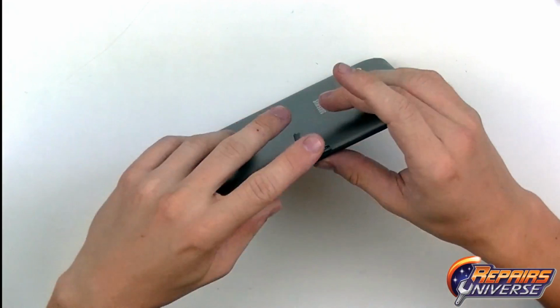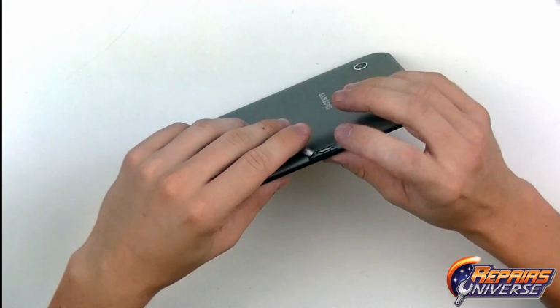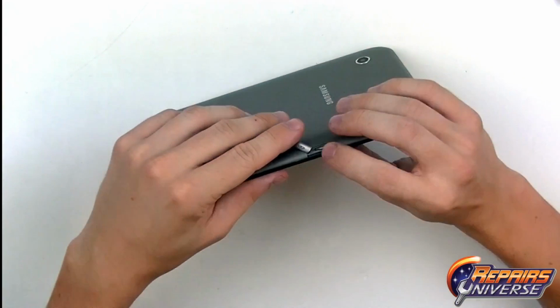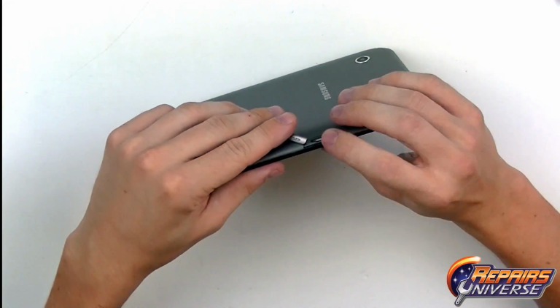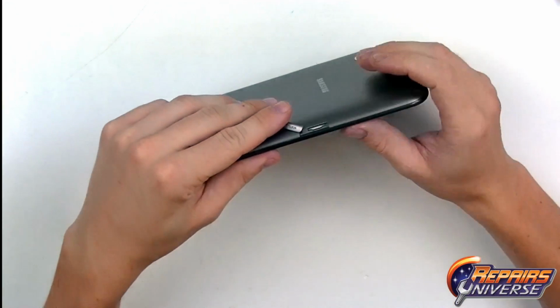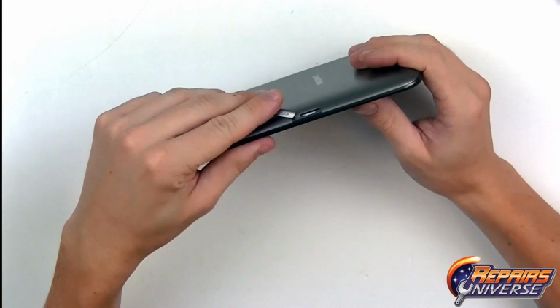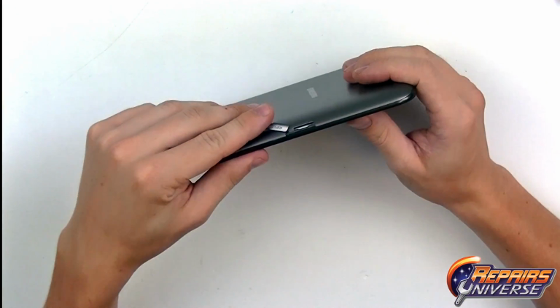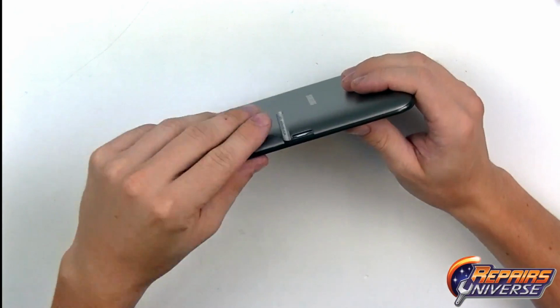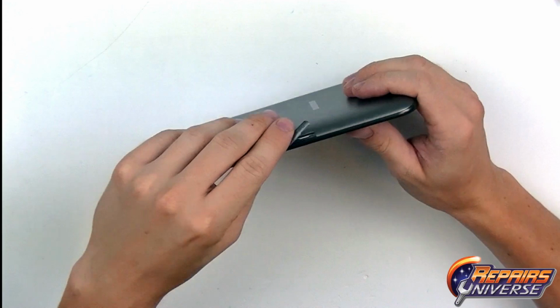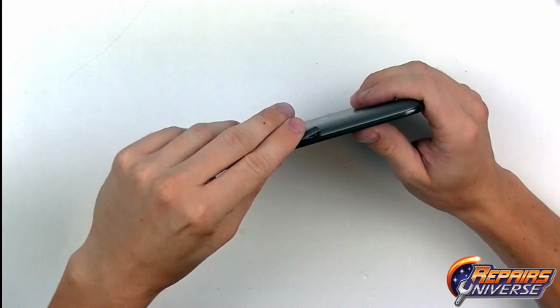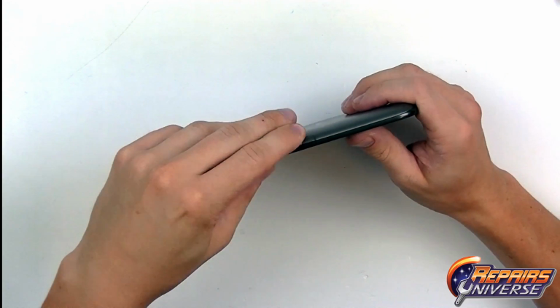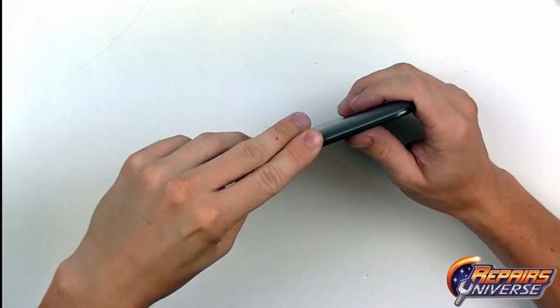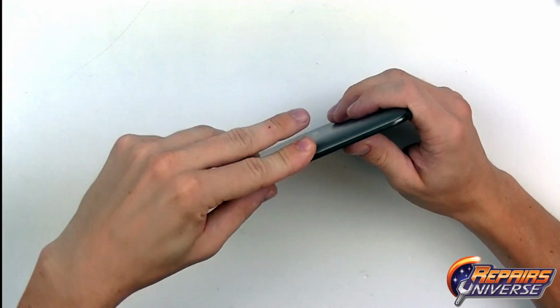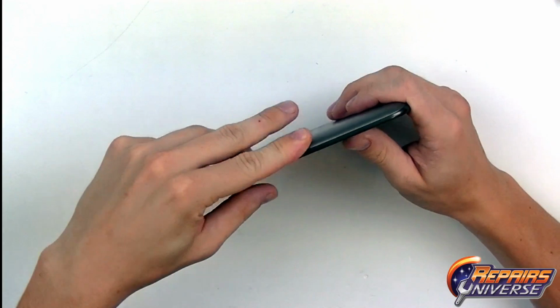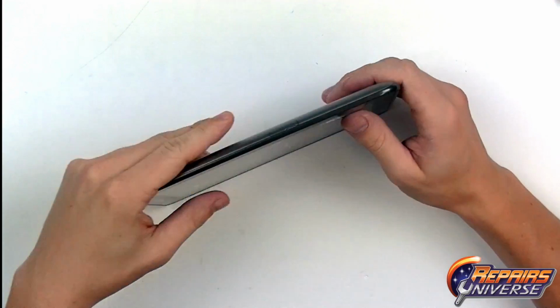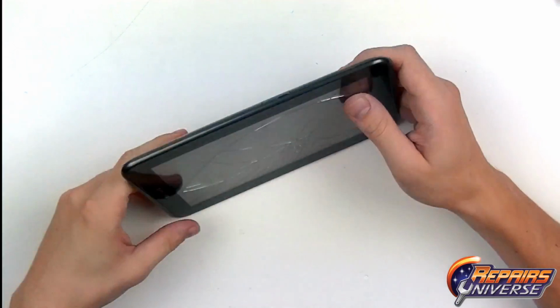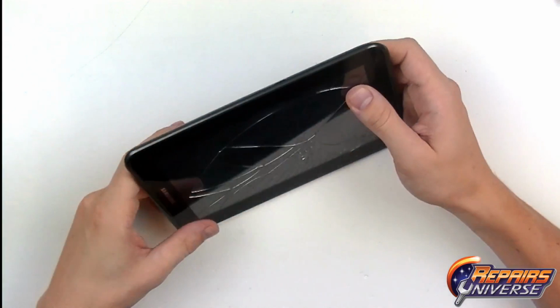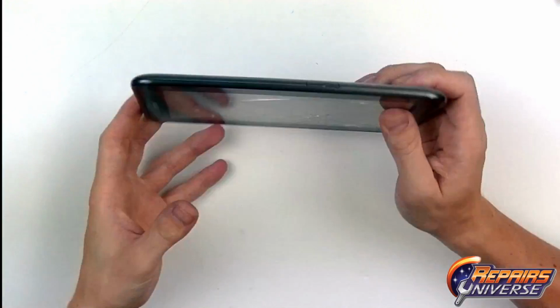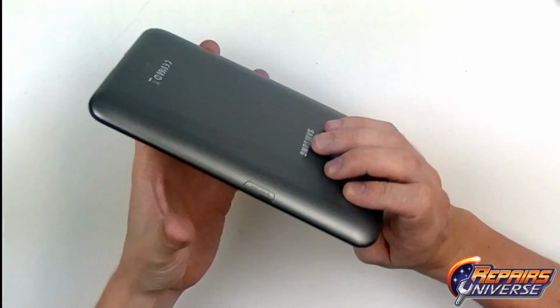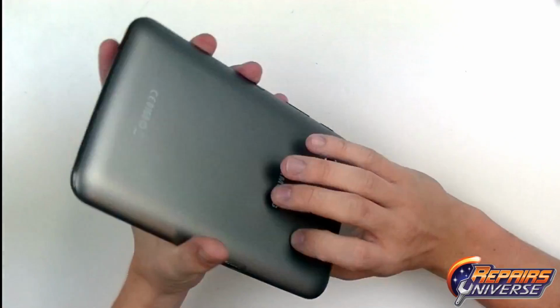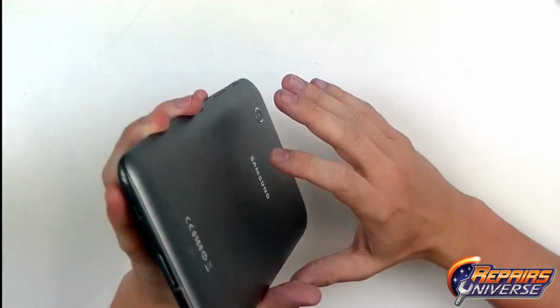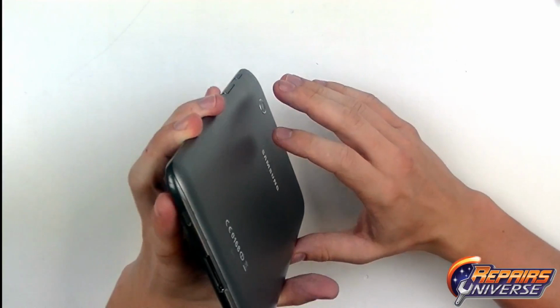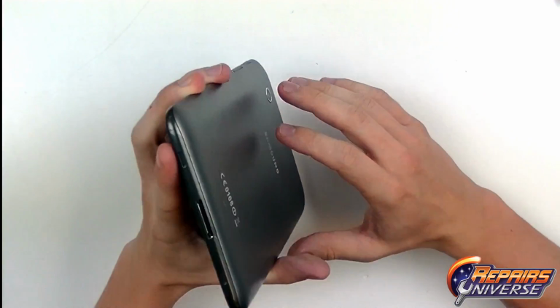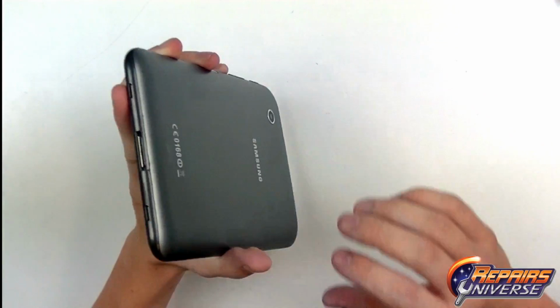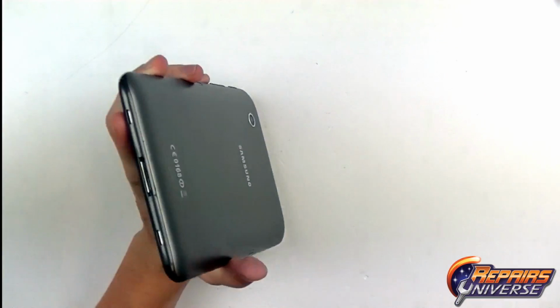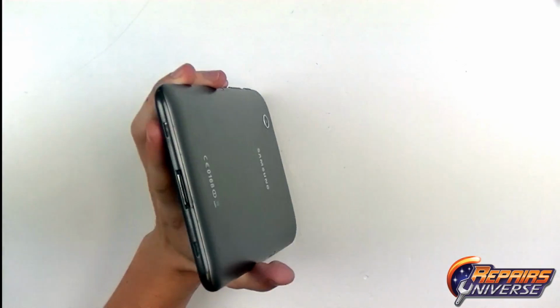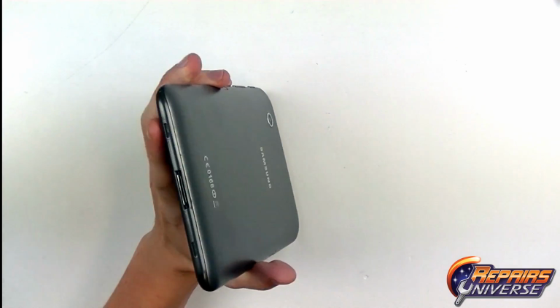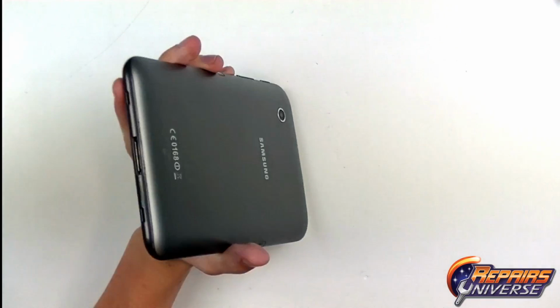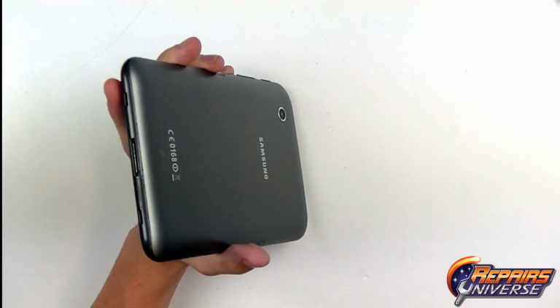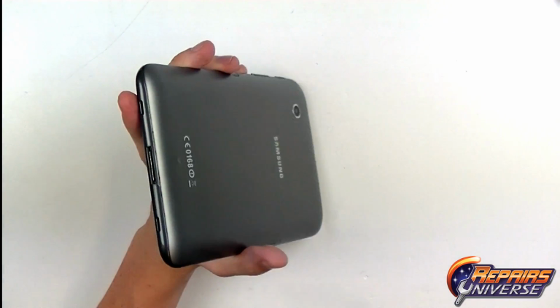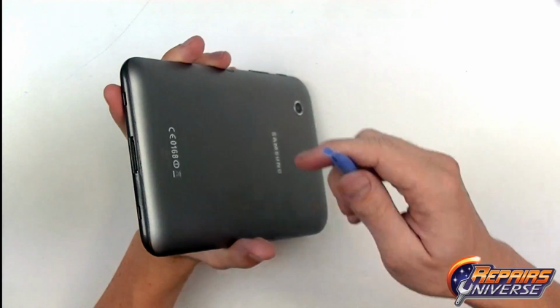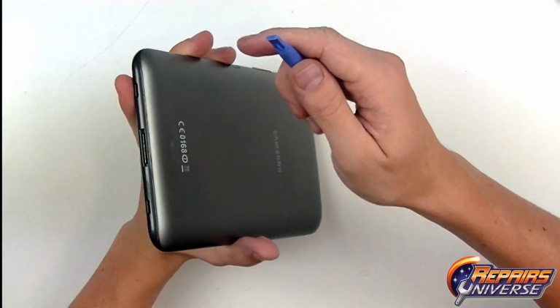The first thing to begin this repair is to make sure that the device is fully powered off, then you want to remove the micro SD card.